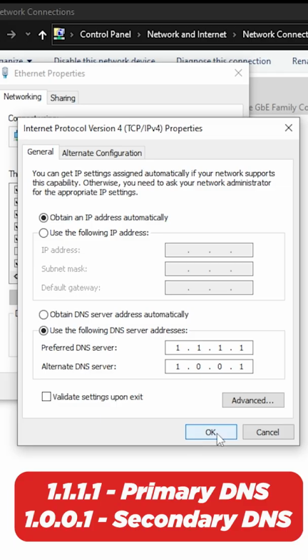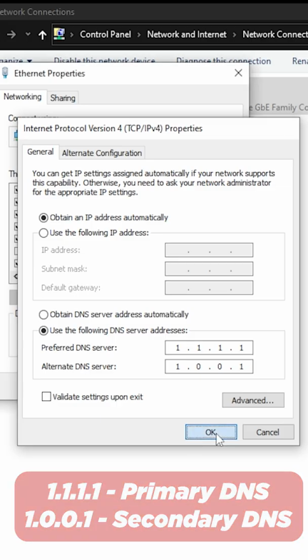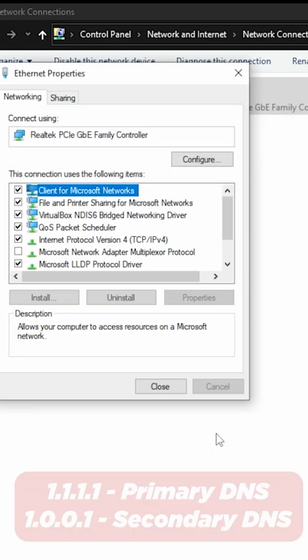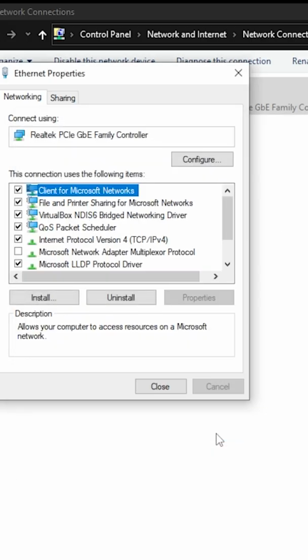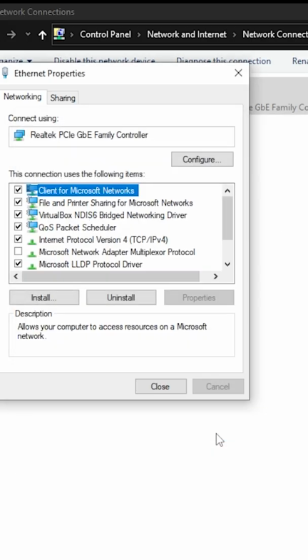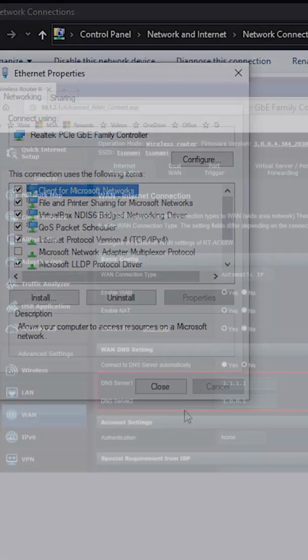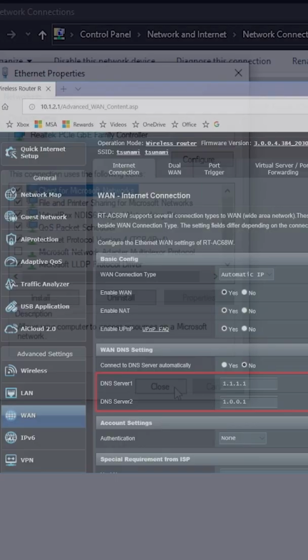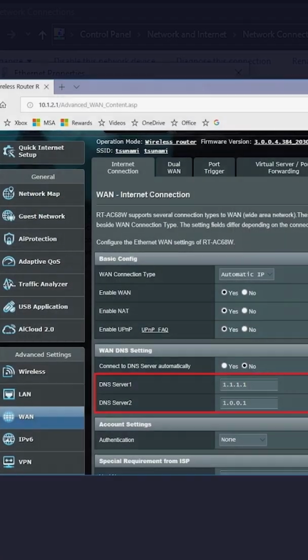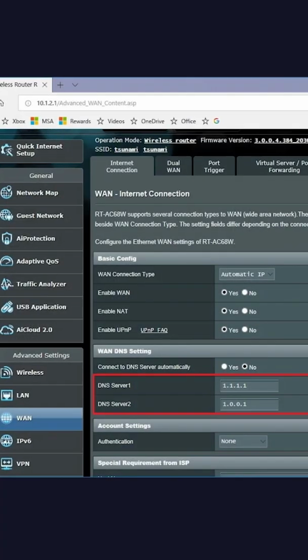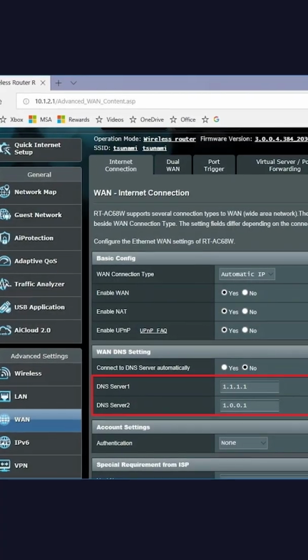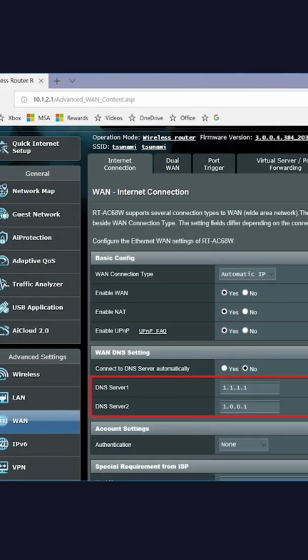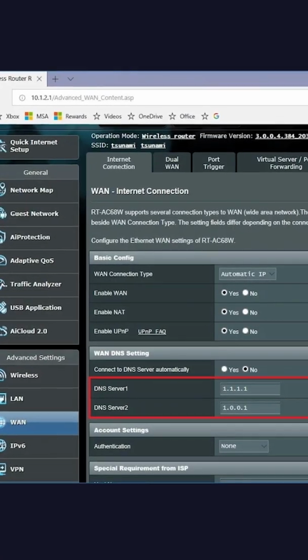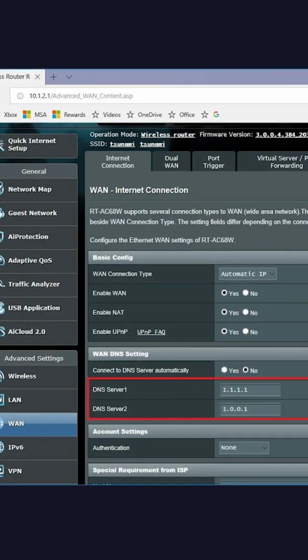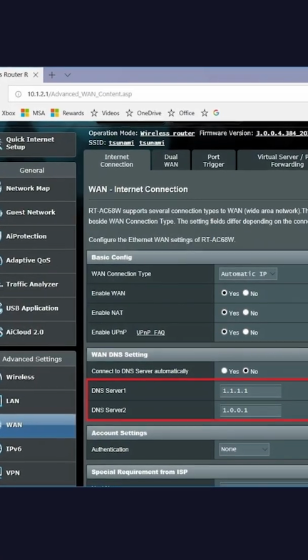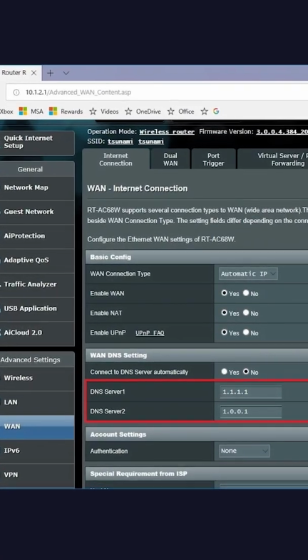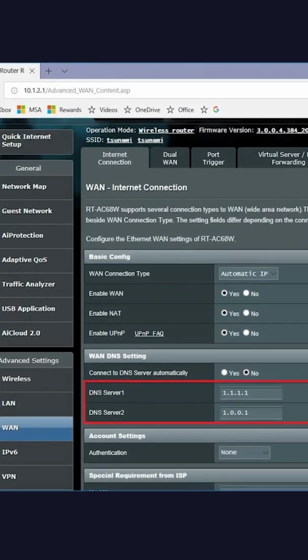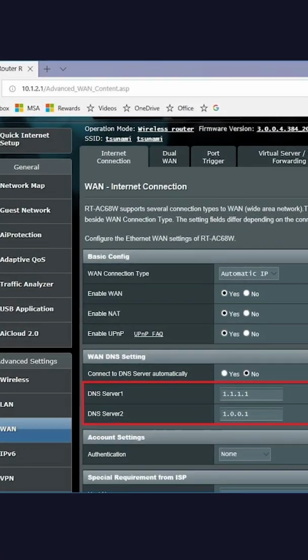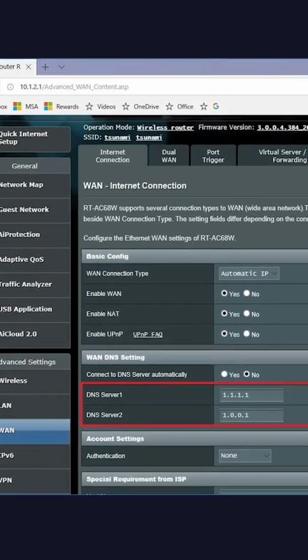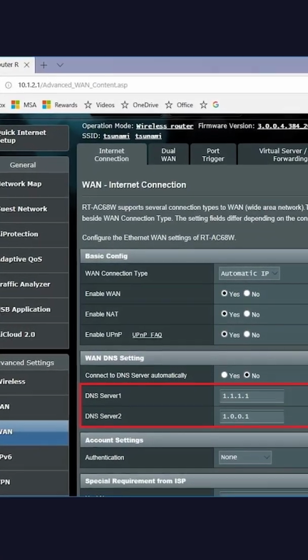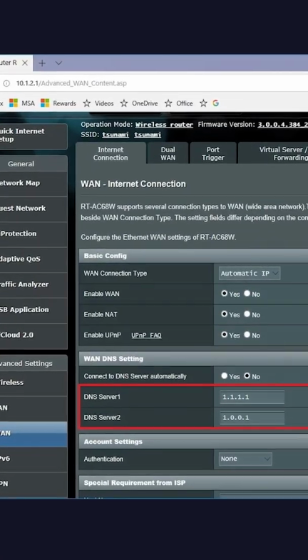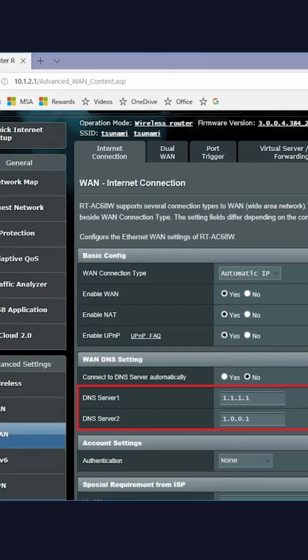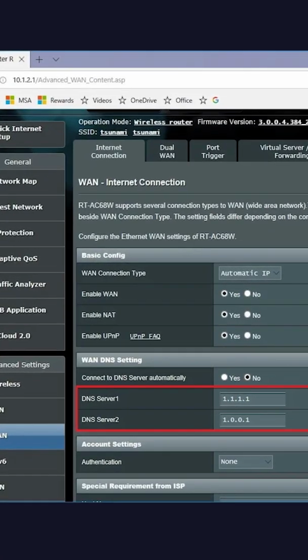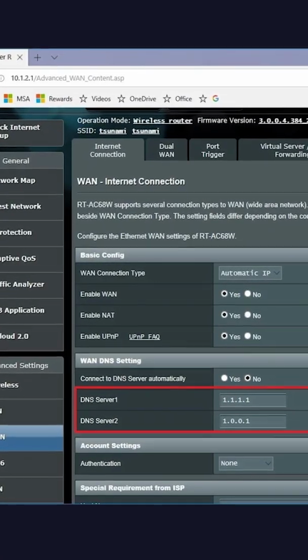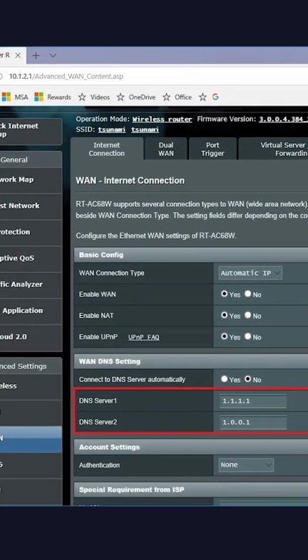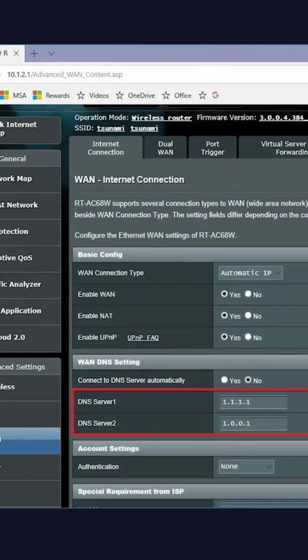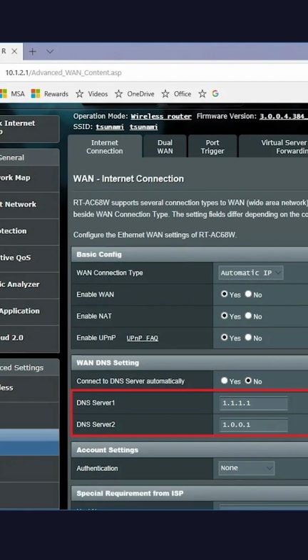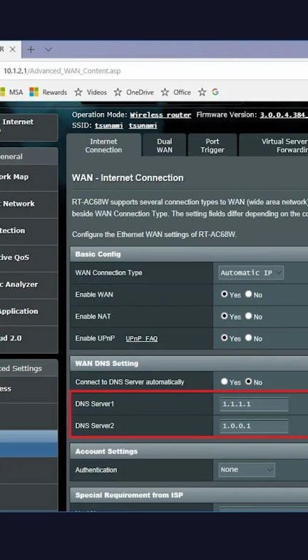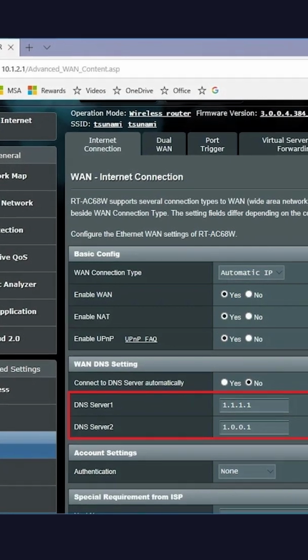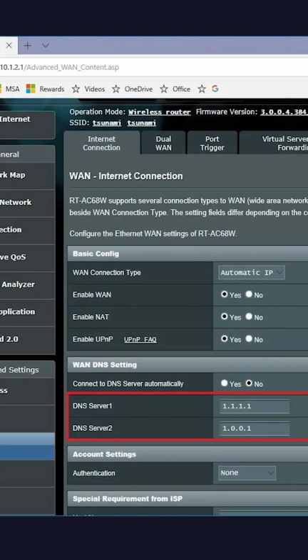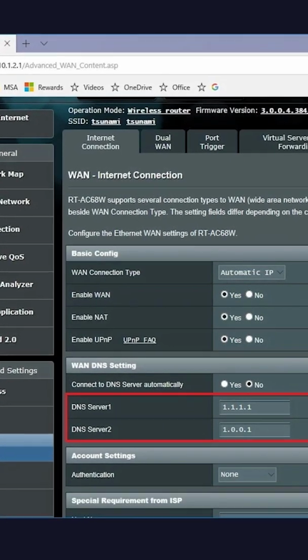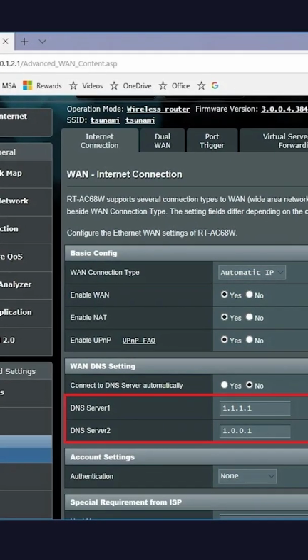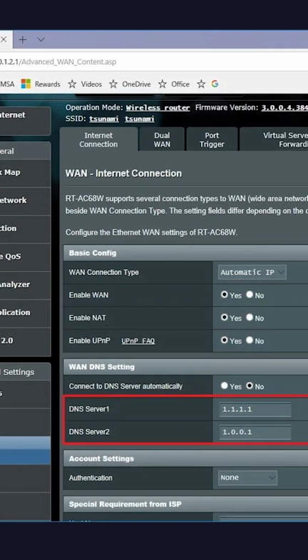You can also set the DNS server network-wide on your router so that every device connected to your network uses the Cloudflare DNS servers.